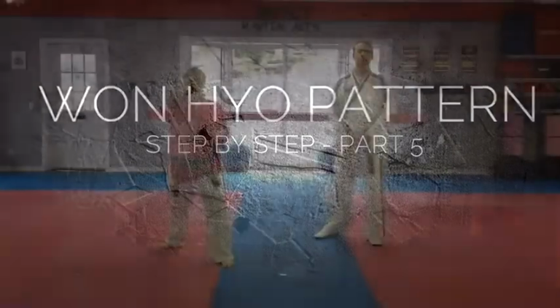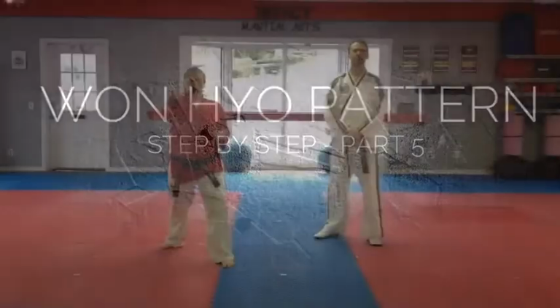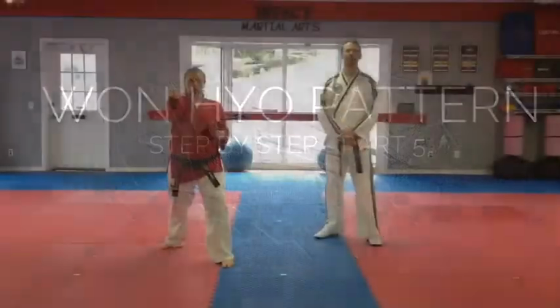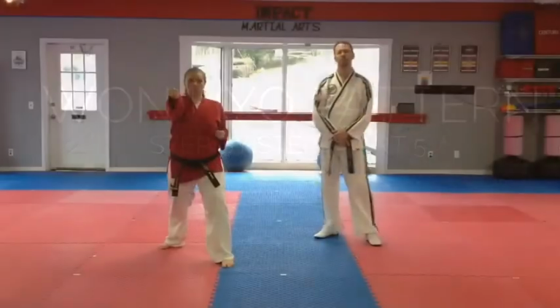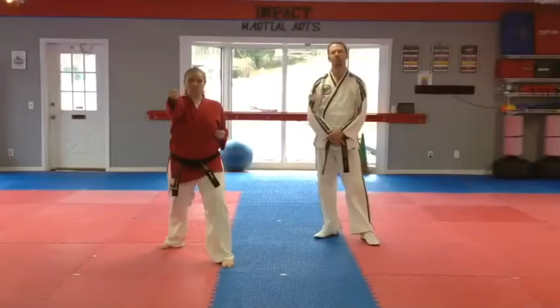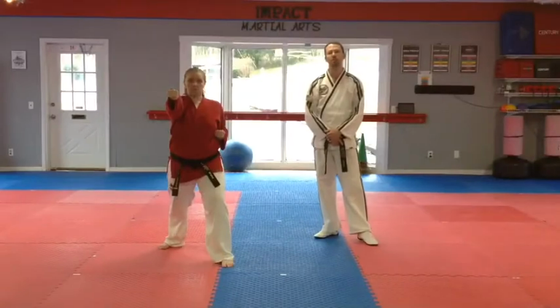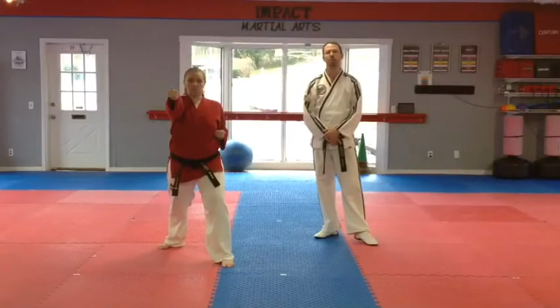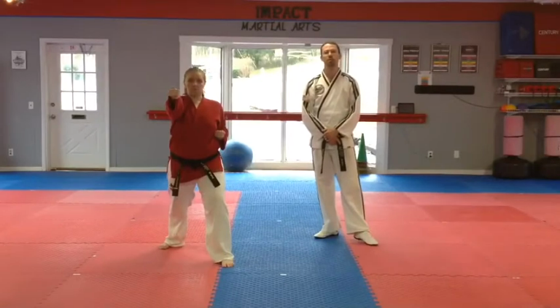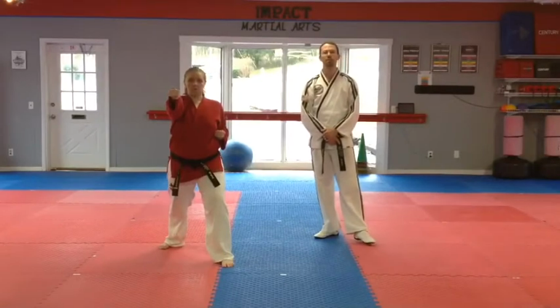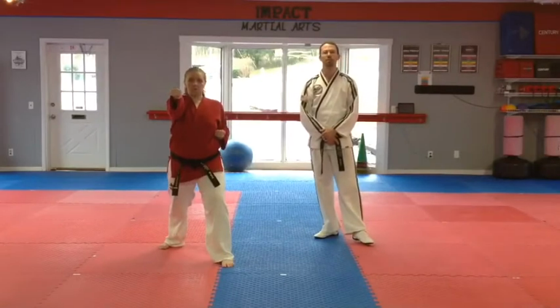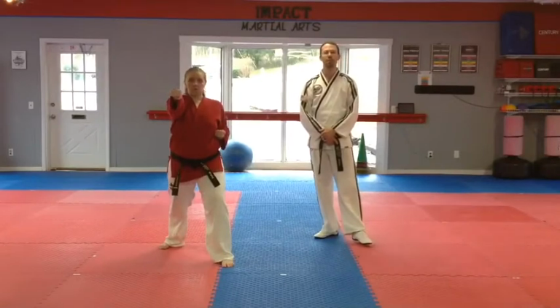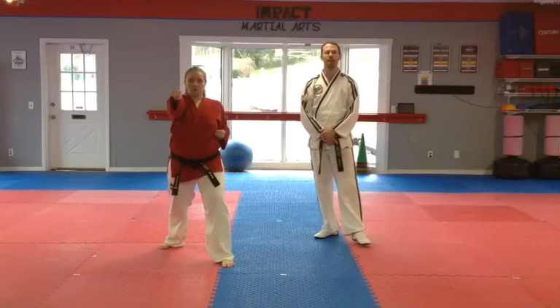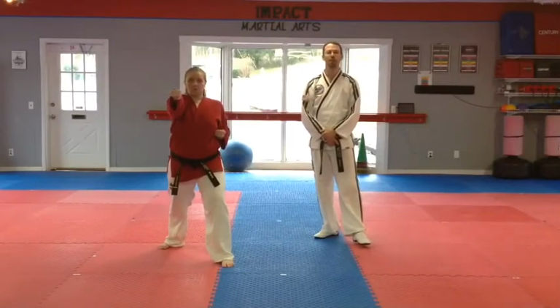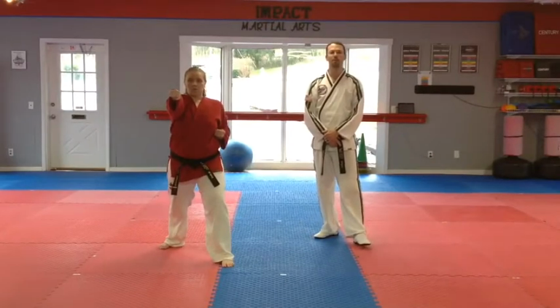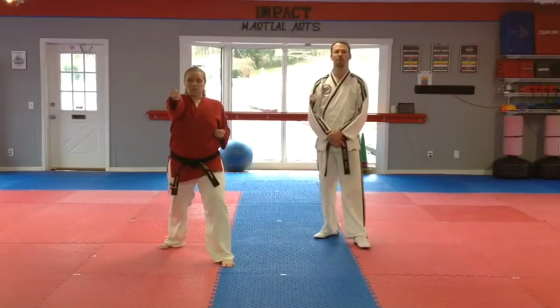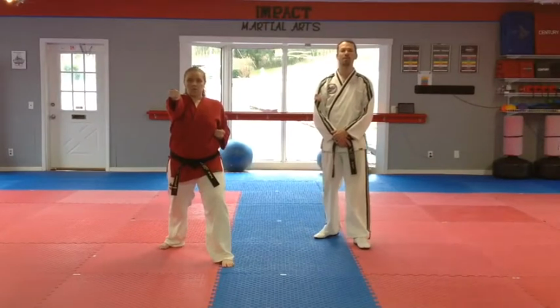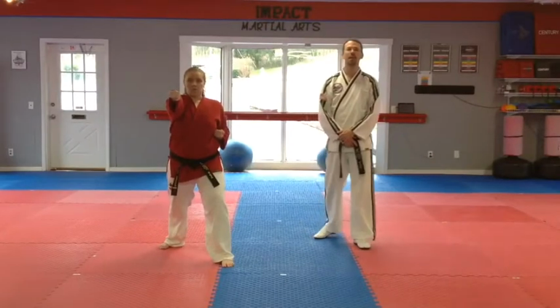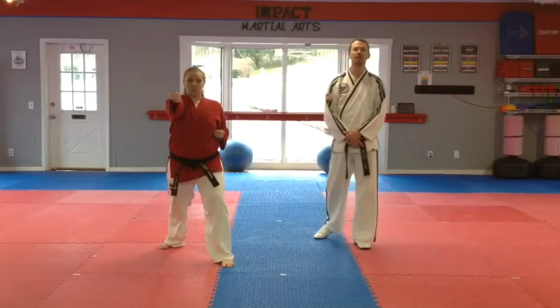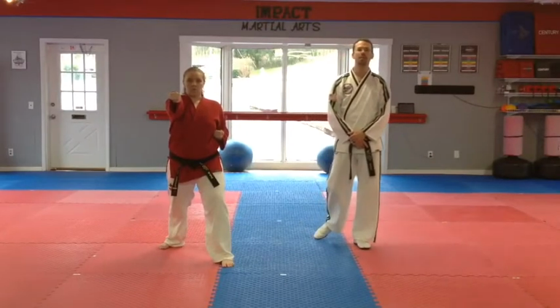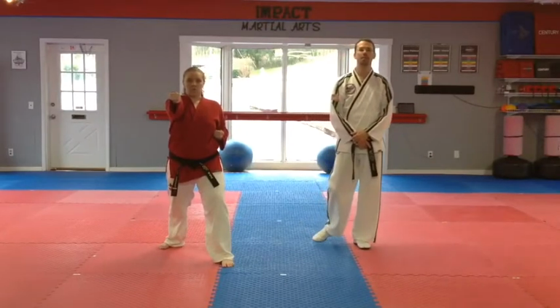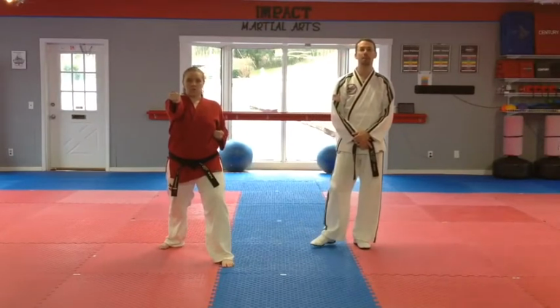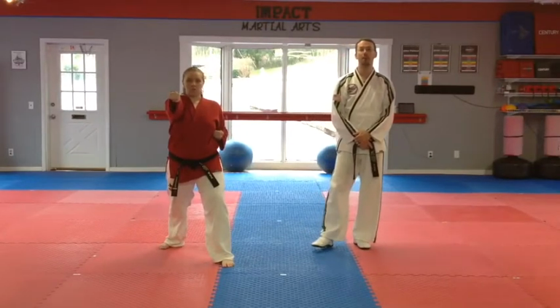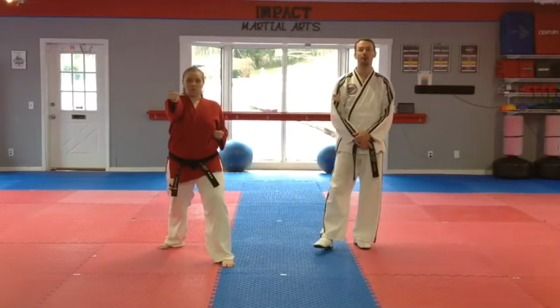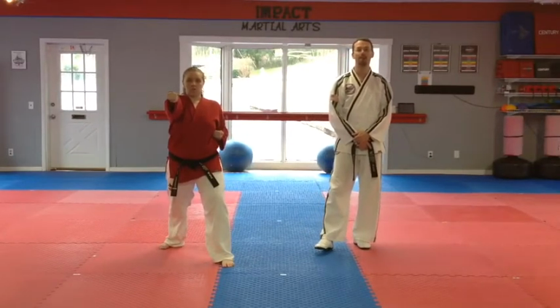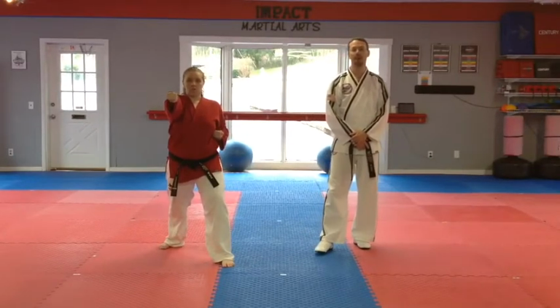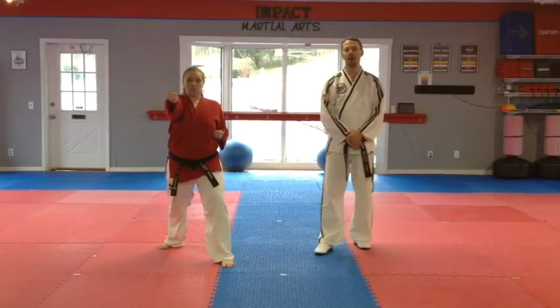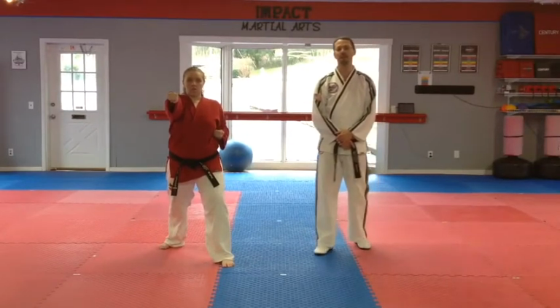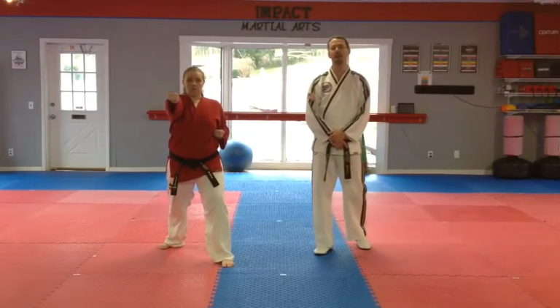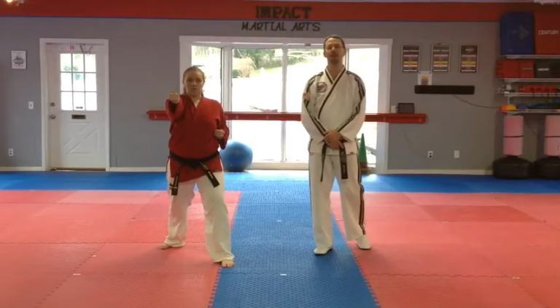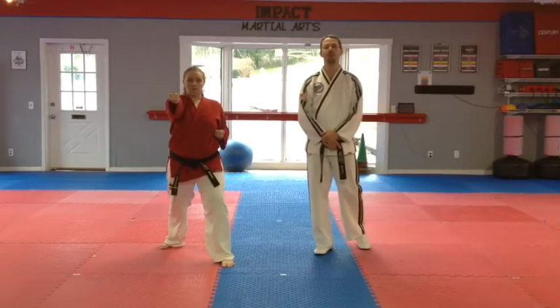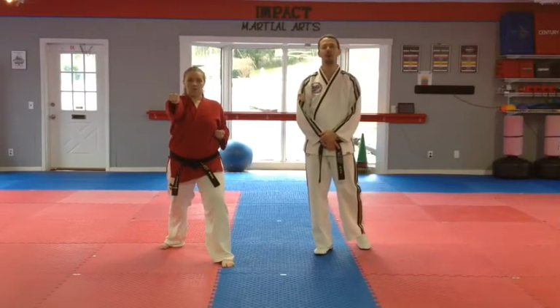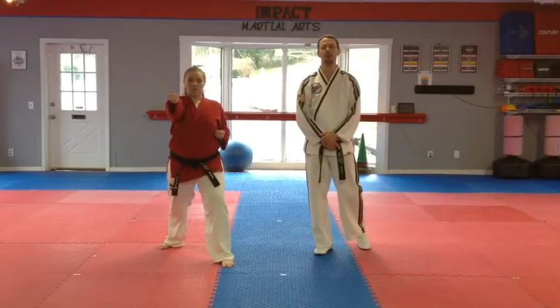Hello, this is Mr. Hendrick from Impact Martial Arts. This is going to be part five of One Yo.